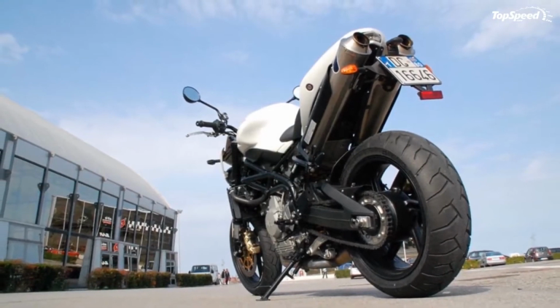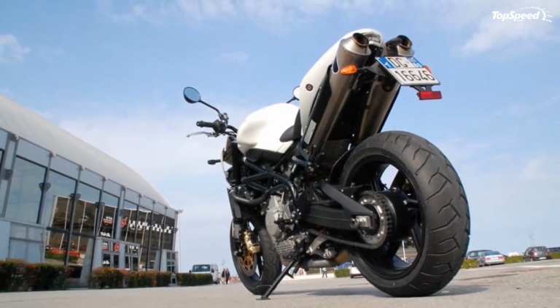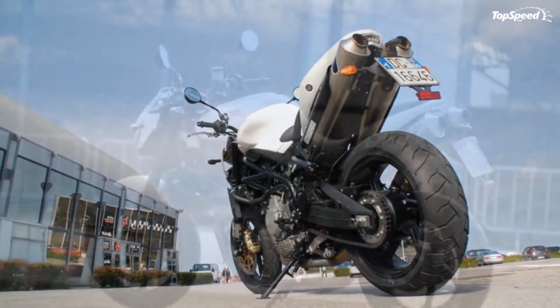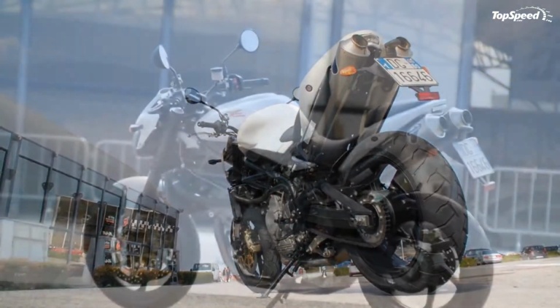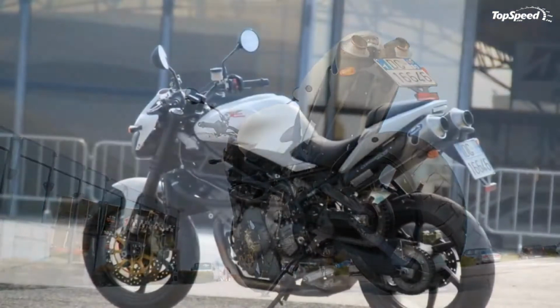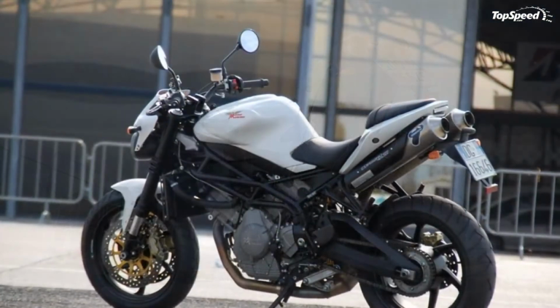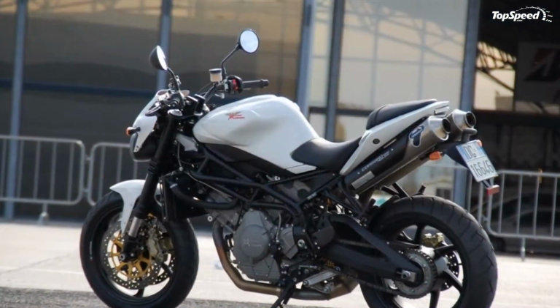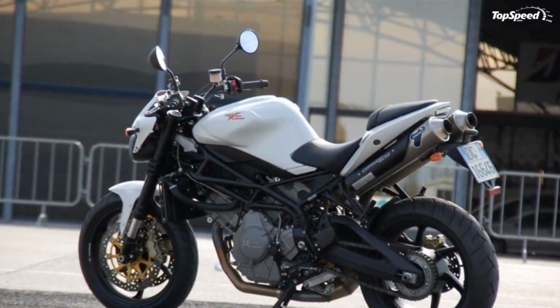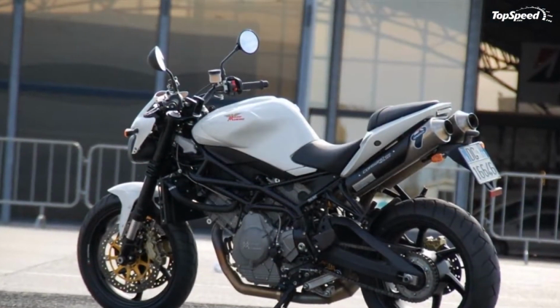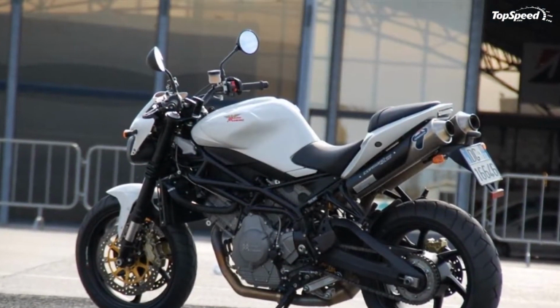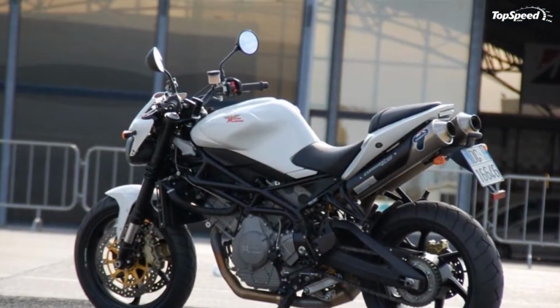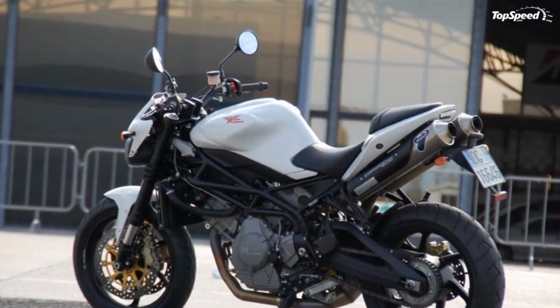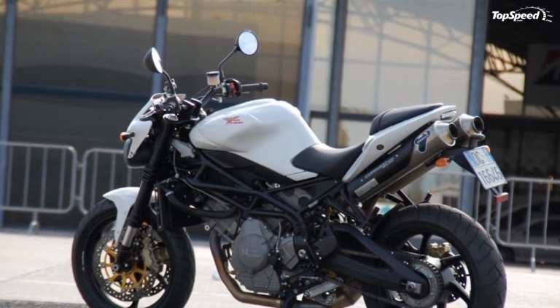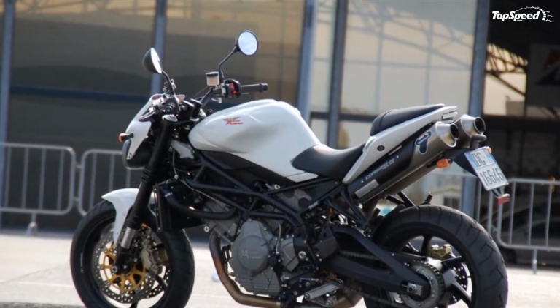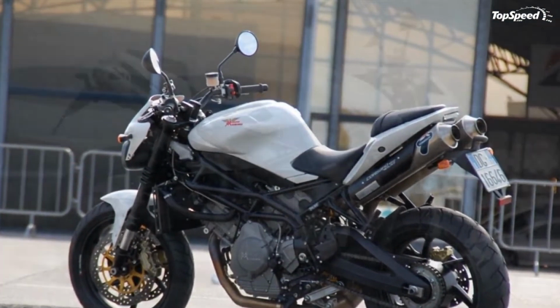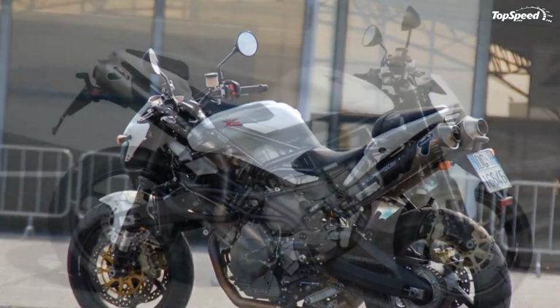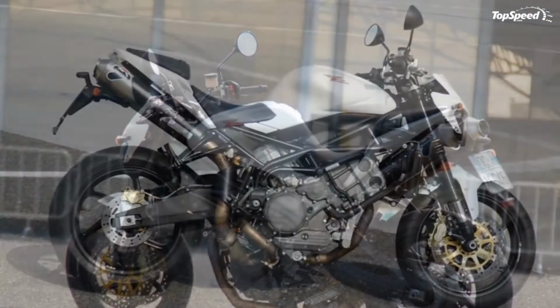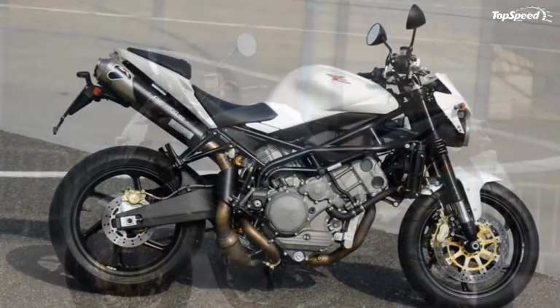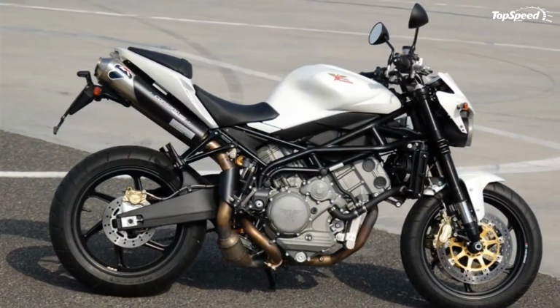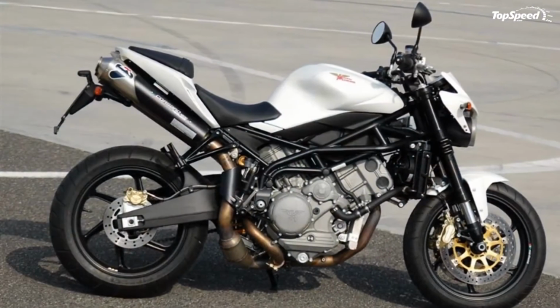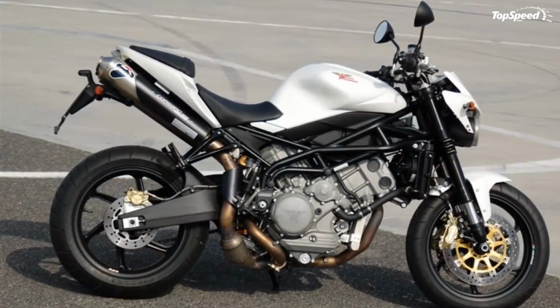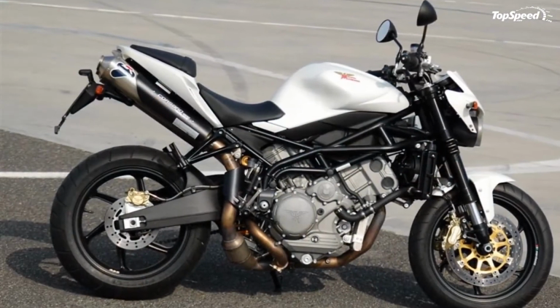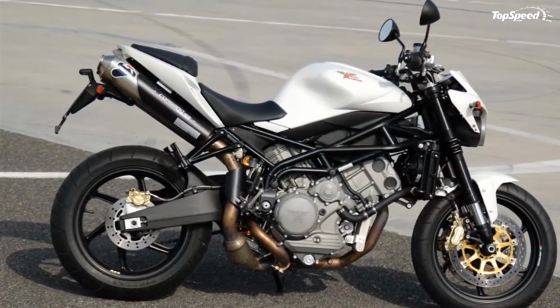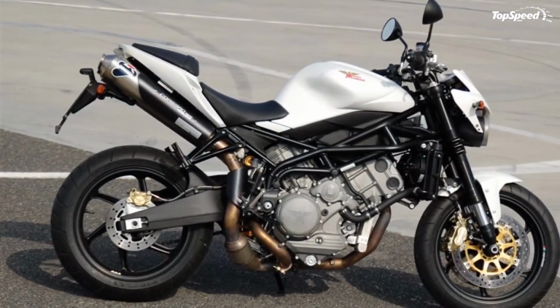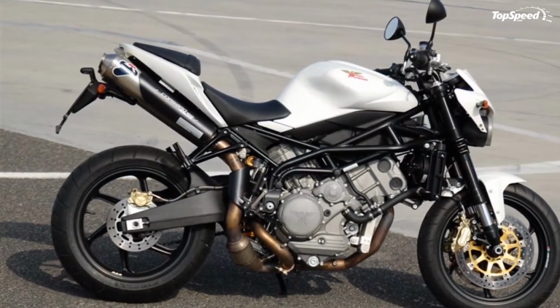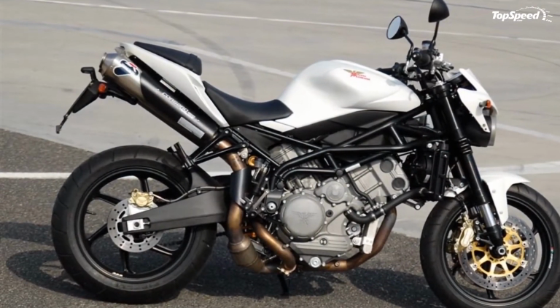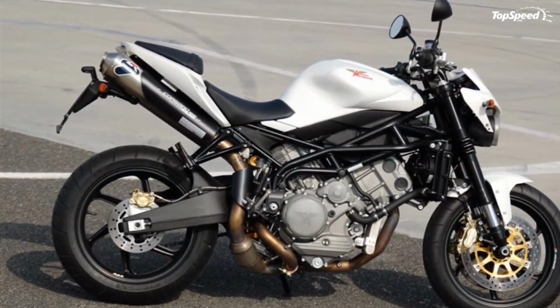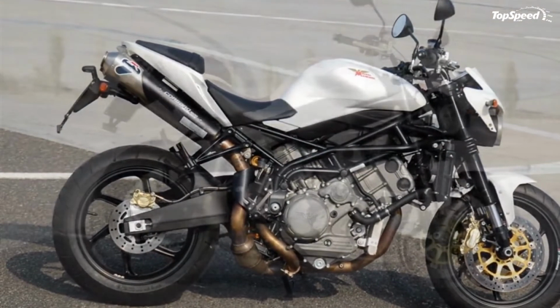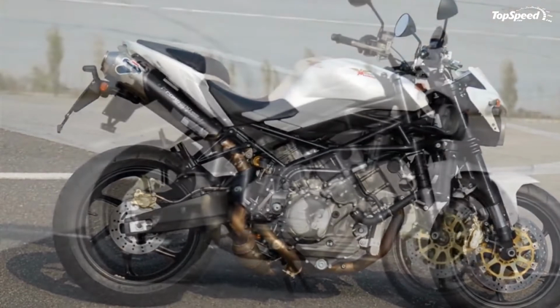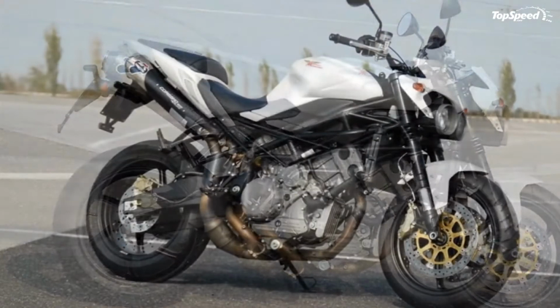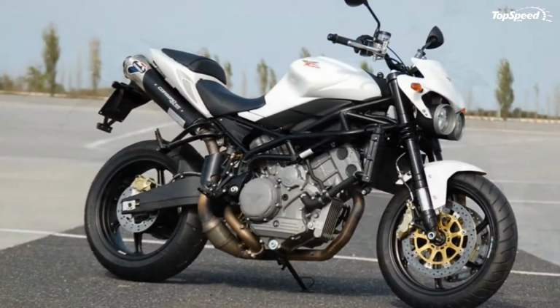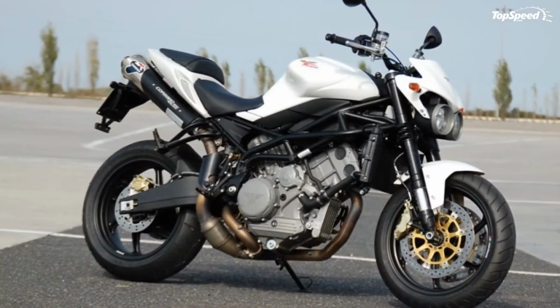The 2012 Moto Morini Corsaro Avio sits on 17-inch wheels wrapped in Pirelli Diablo tires — 120/70 on the front and 180/55 for the rear.